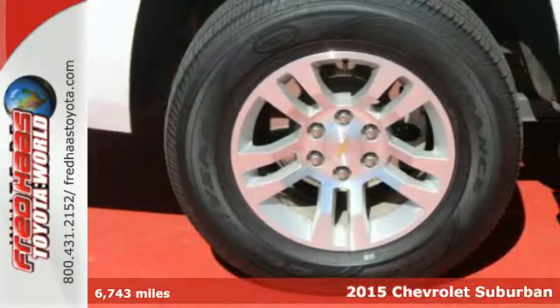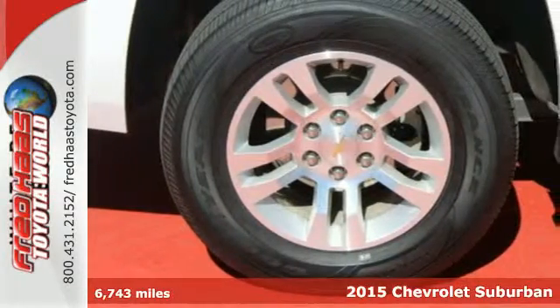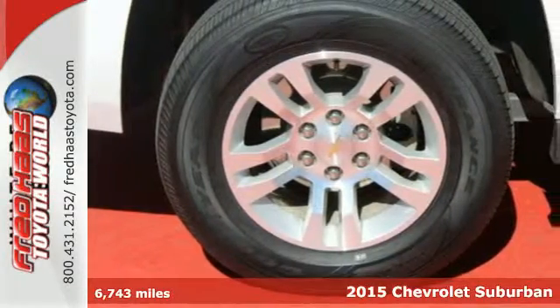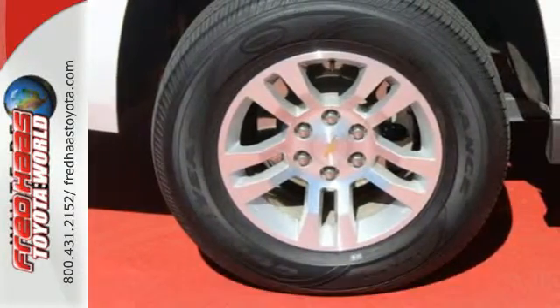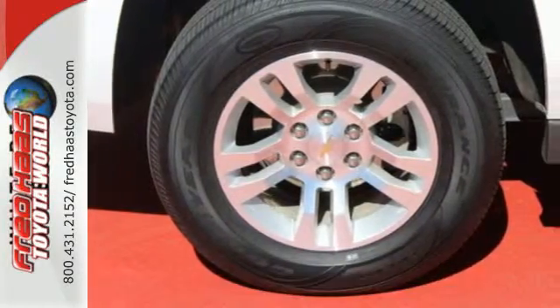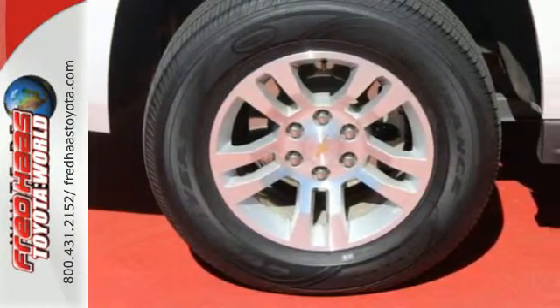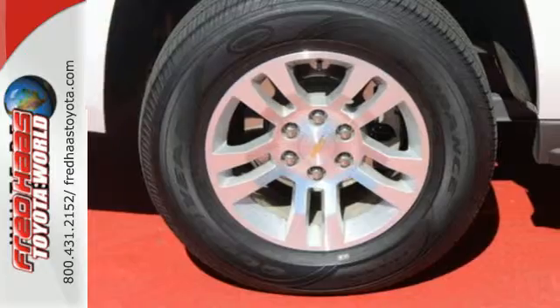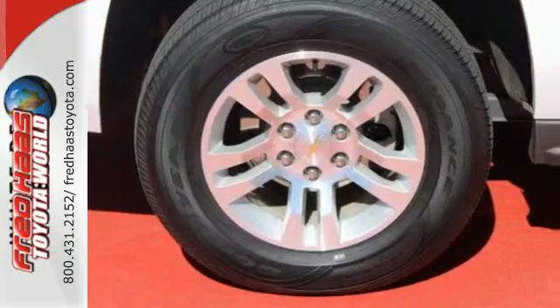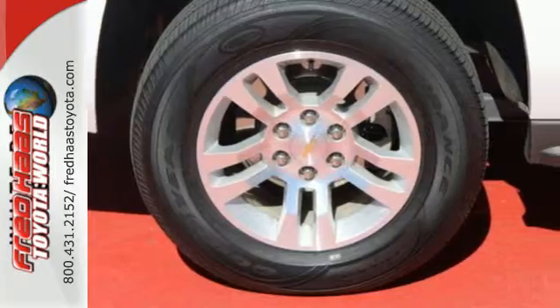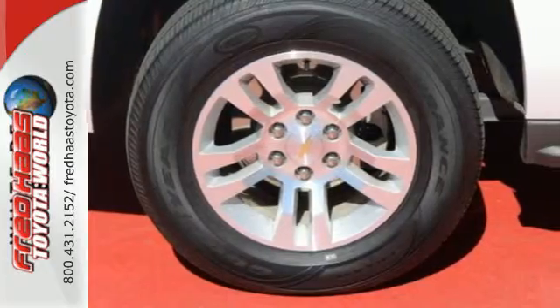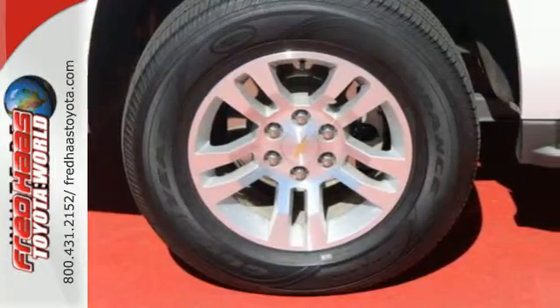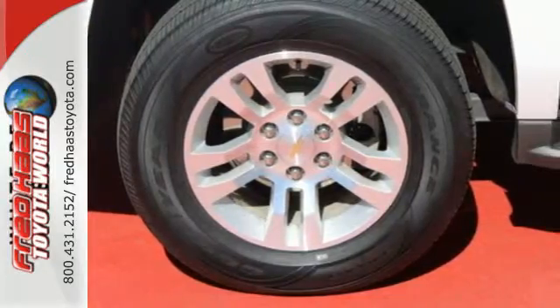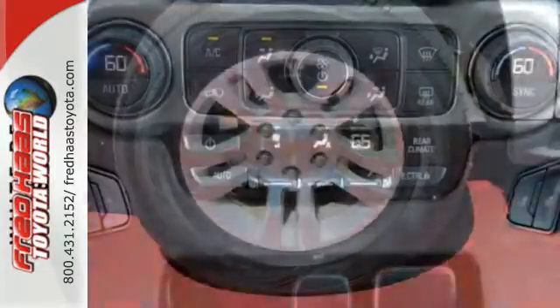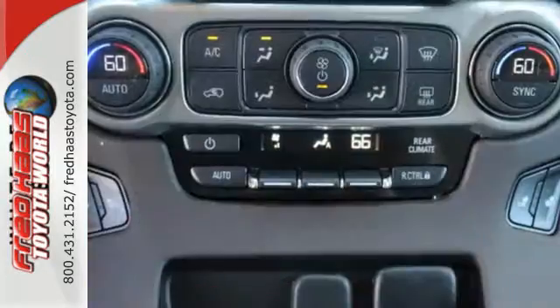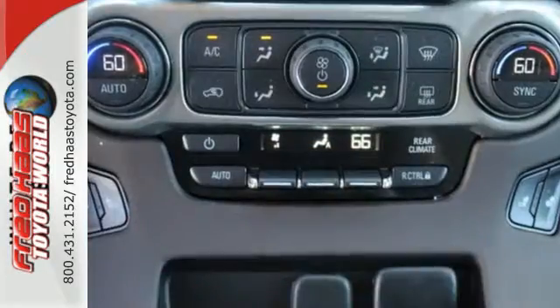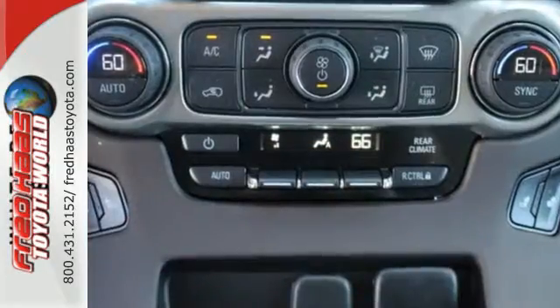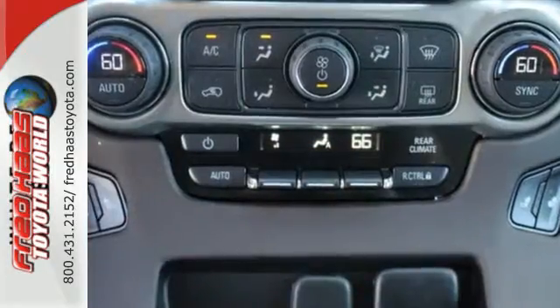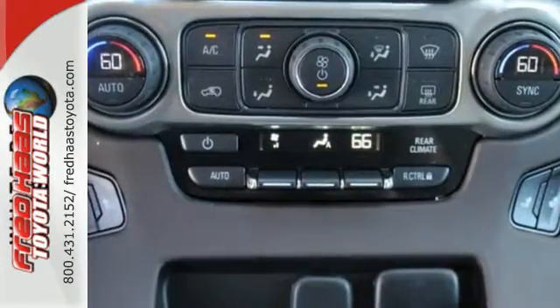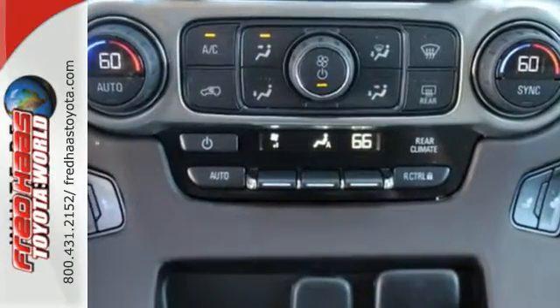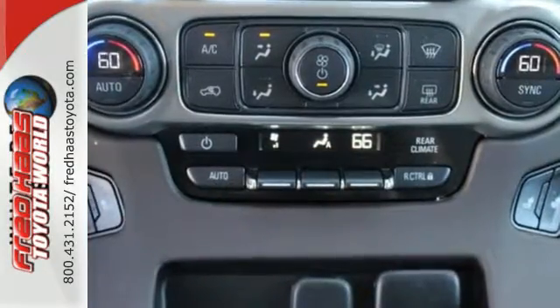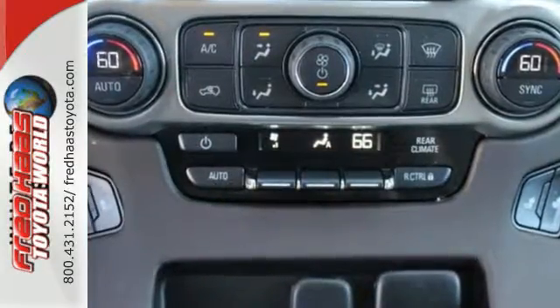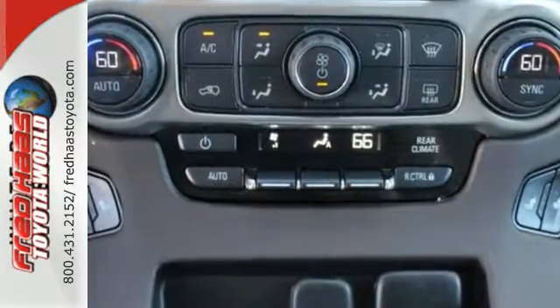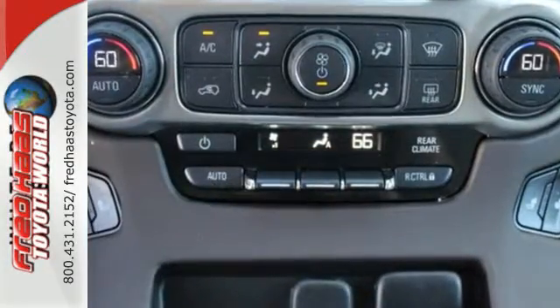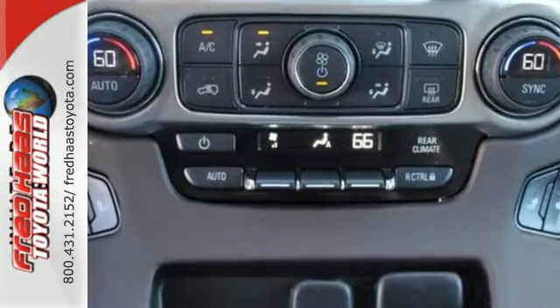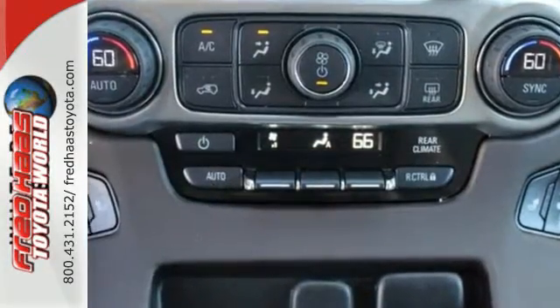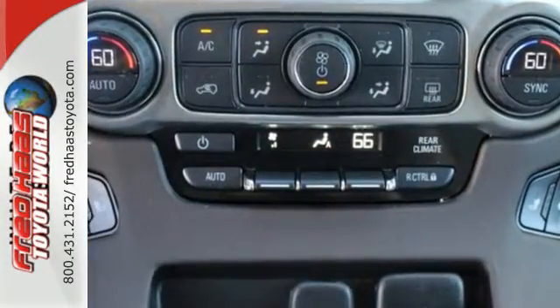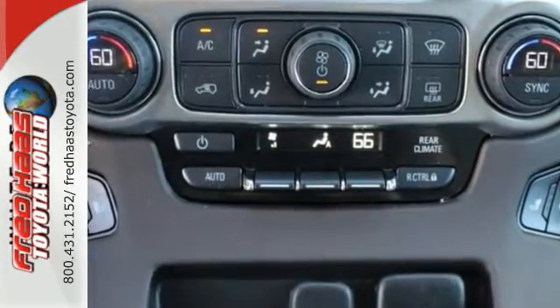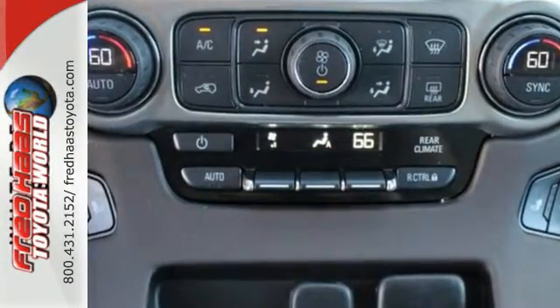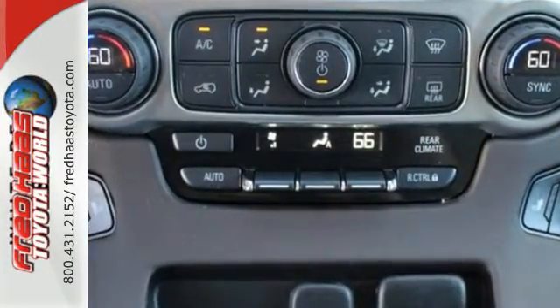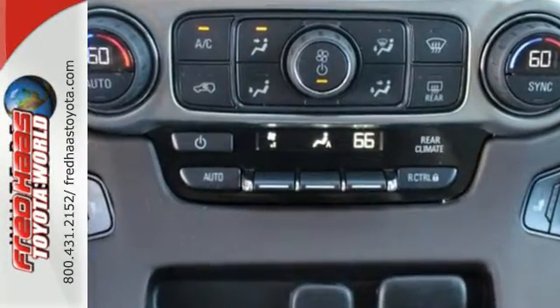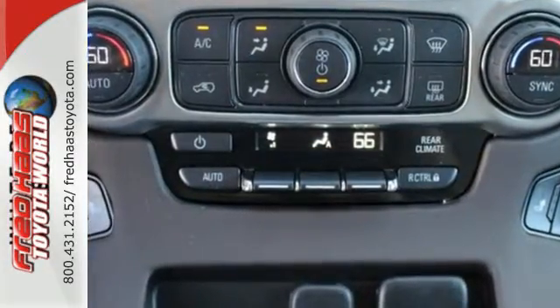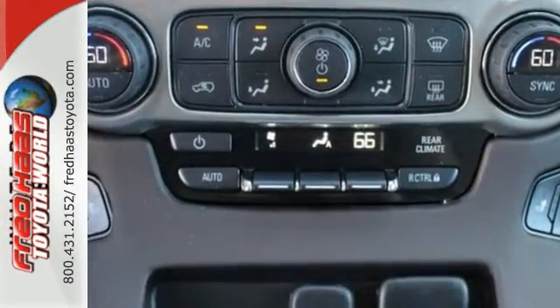It doesn't compromise with features like a V8 engine, rain sensing wipers, keyless entry and climate control.